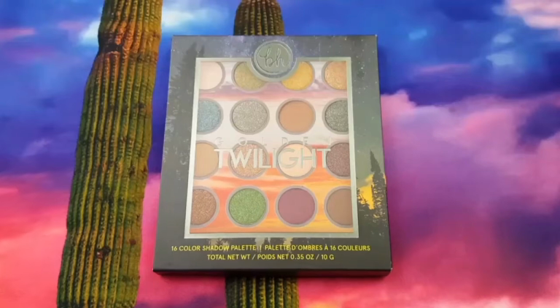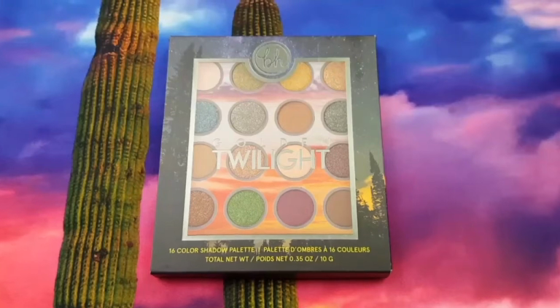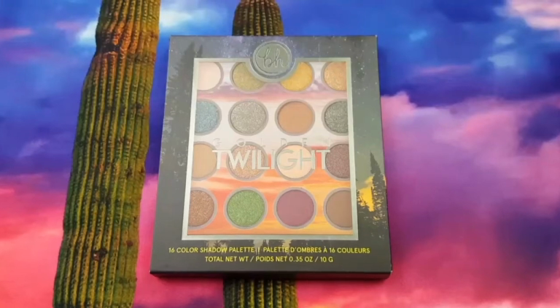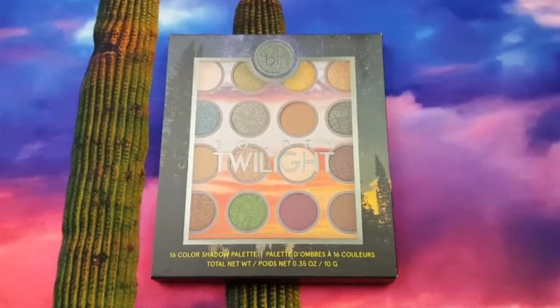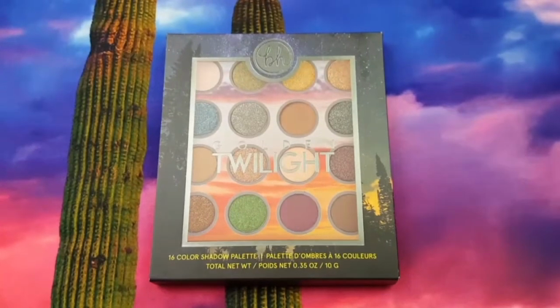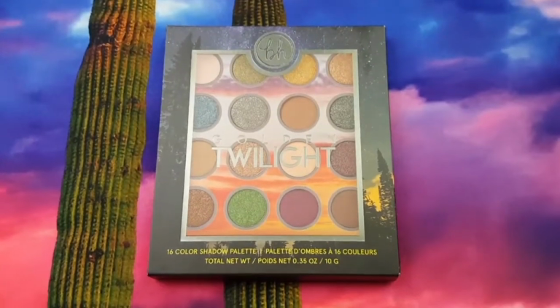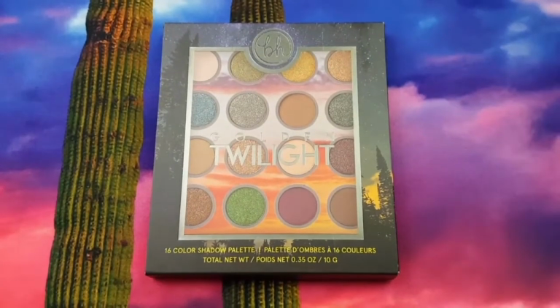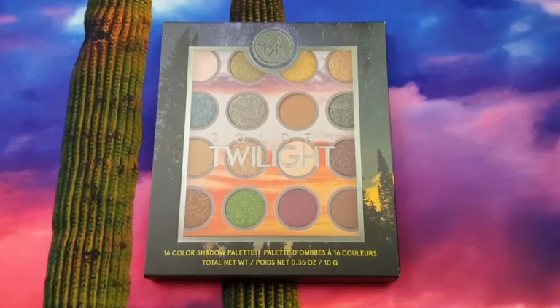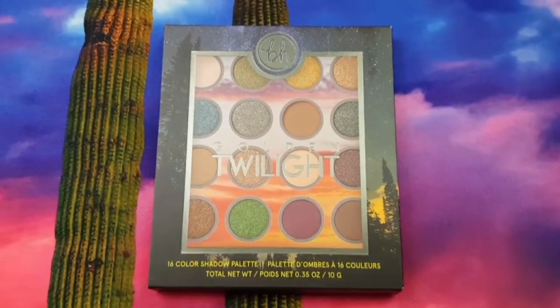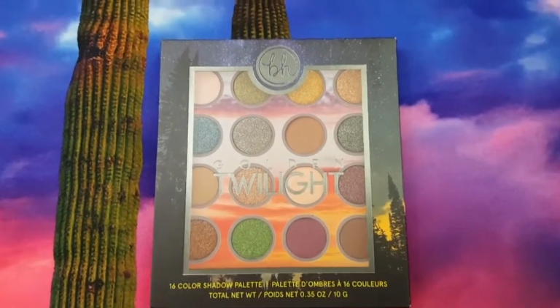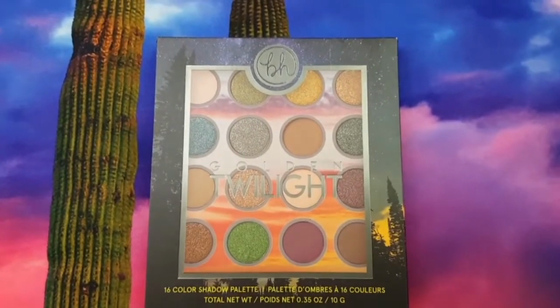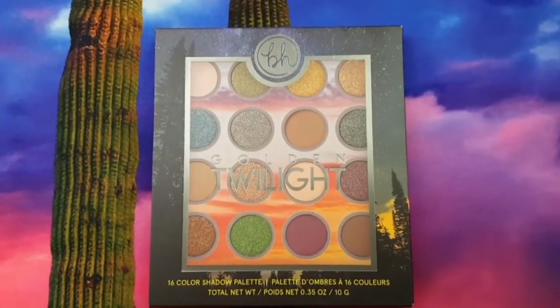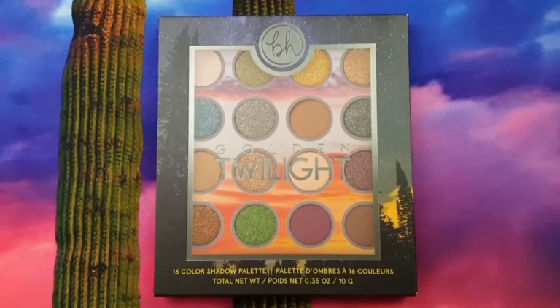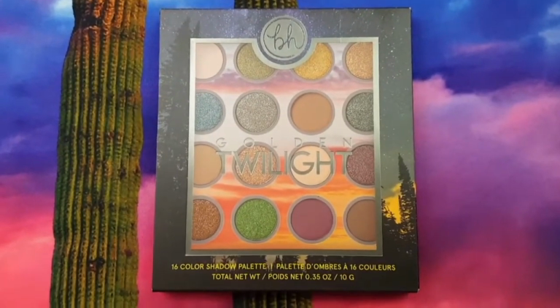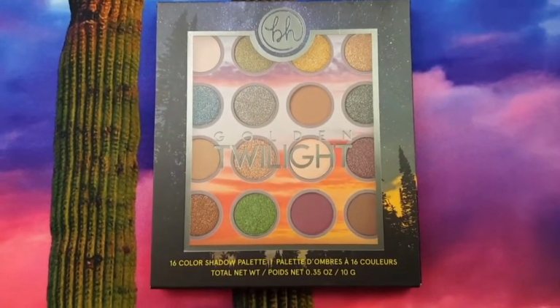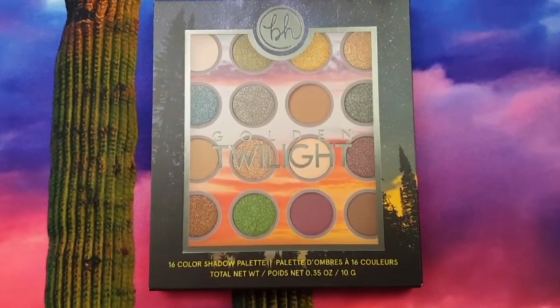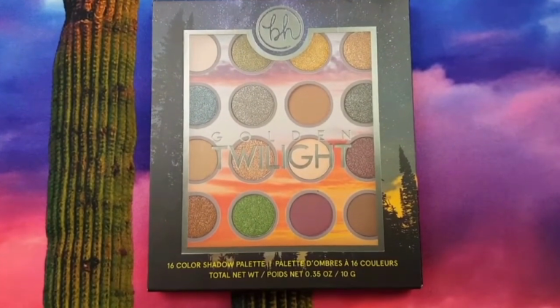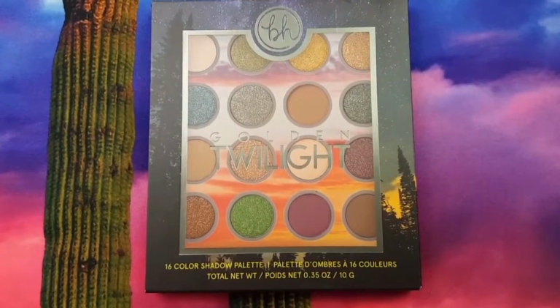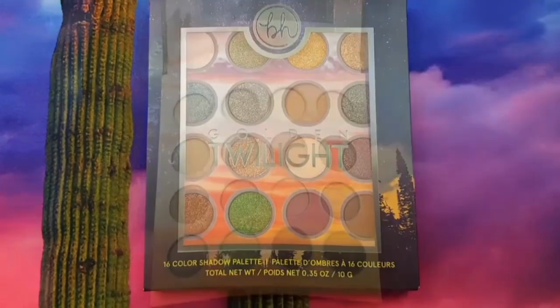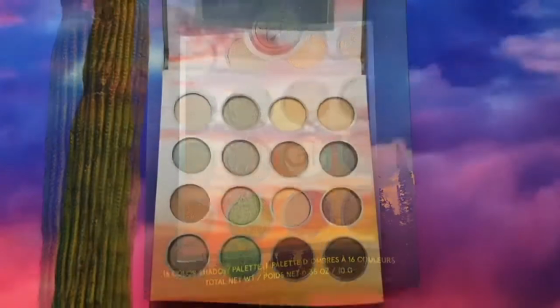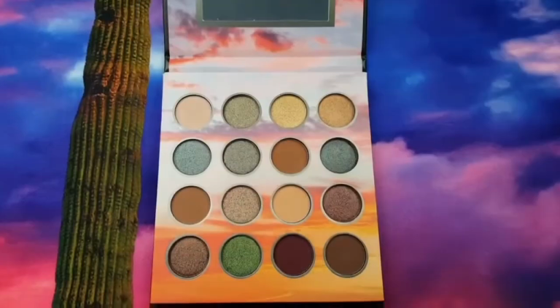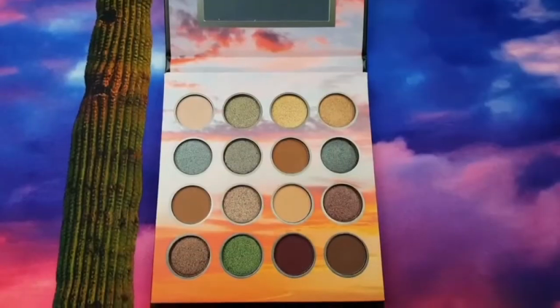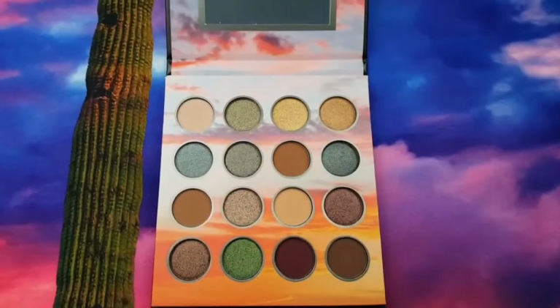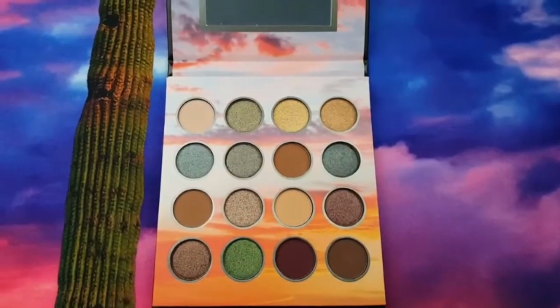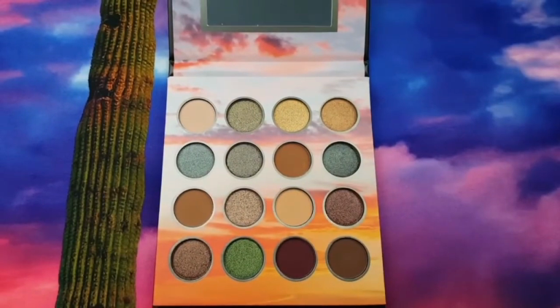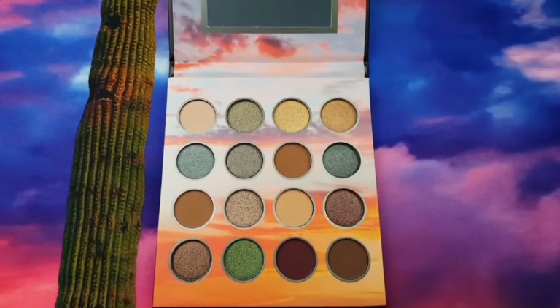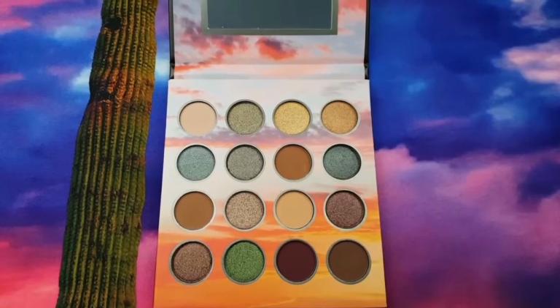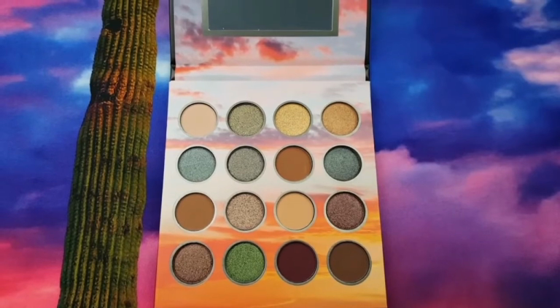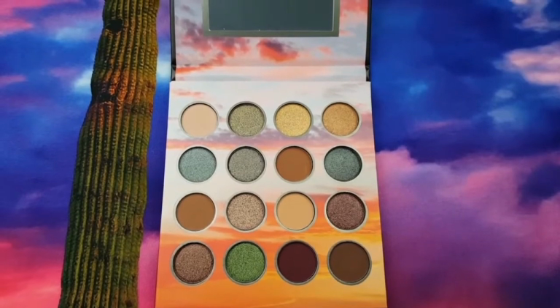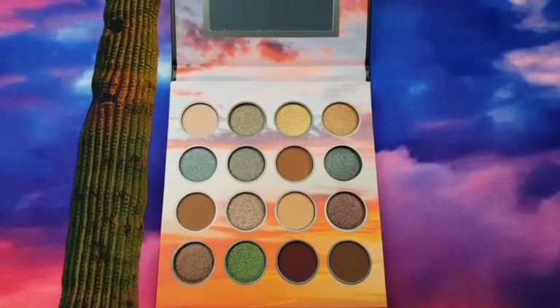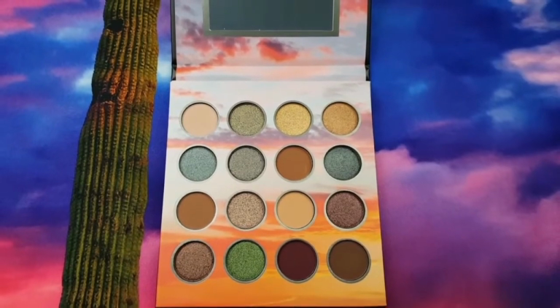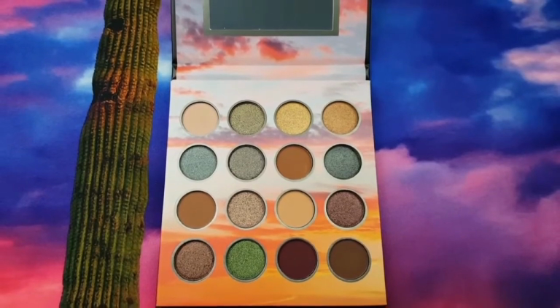Hey loves! In today's video, I am reviewing the BH Cosmetics Golden Twilight Eyeshadow Palette.